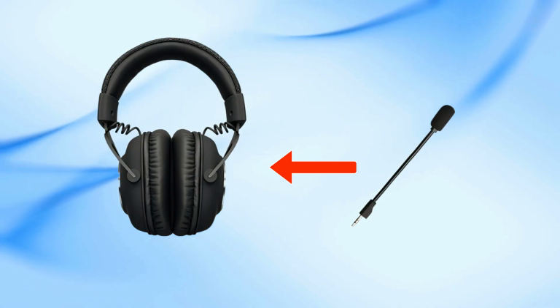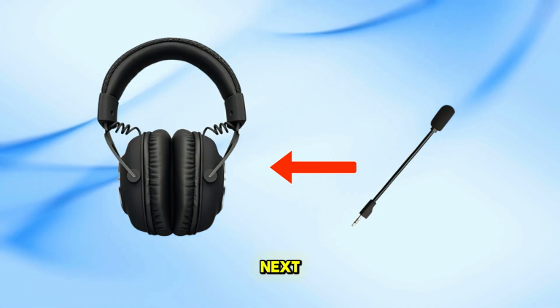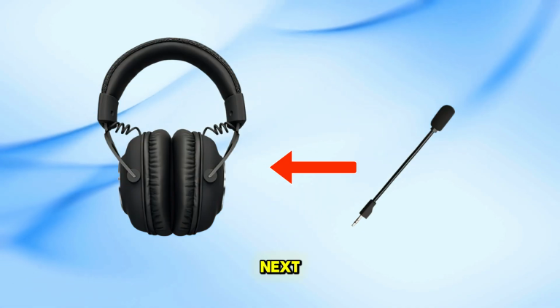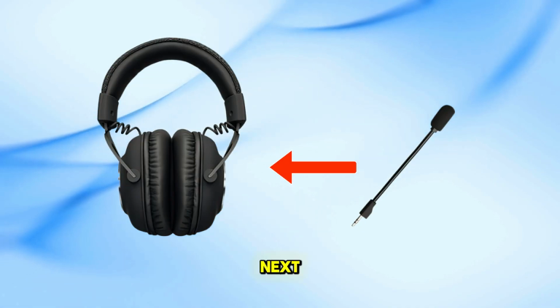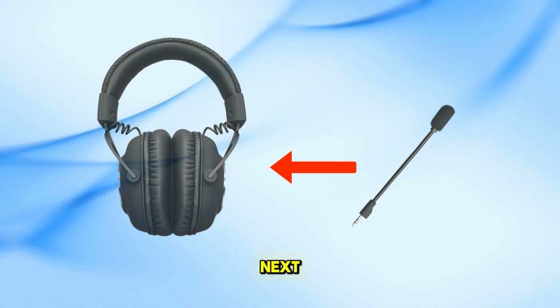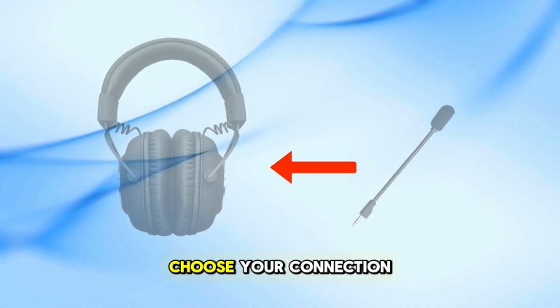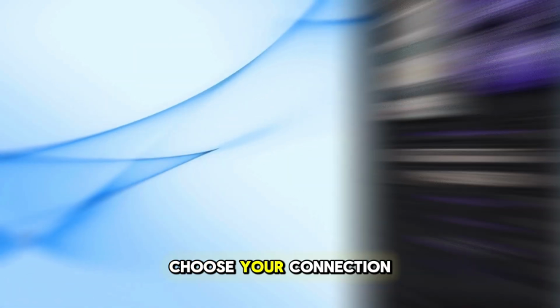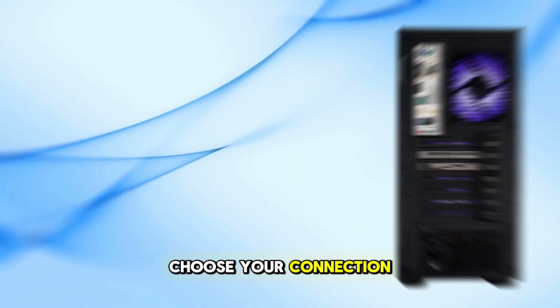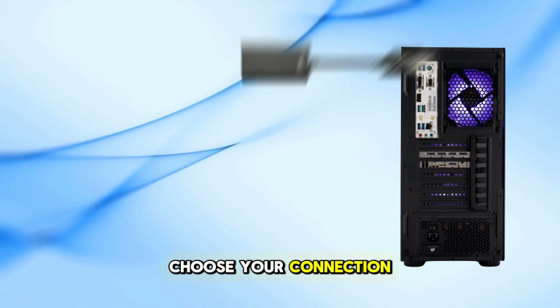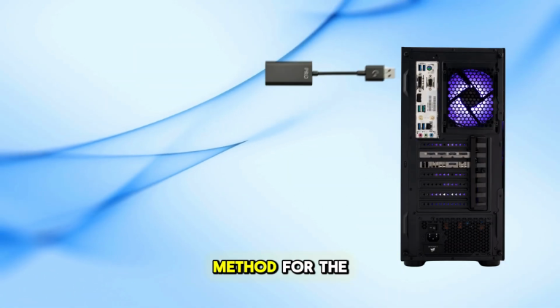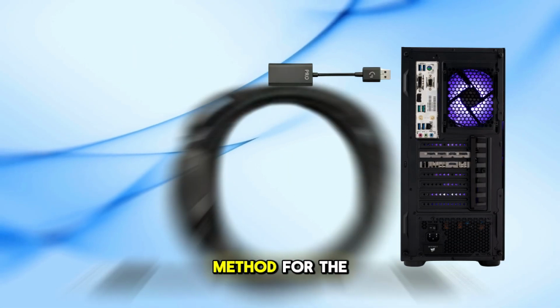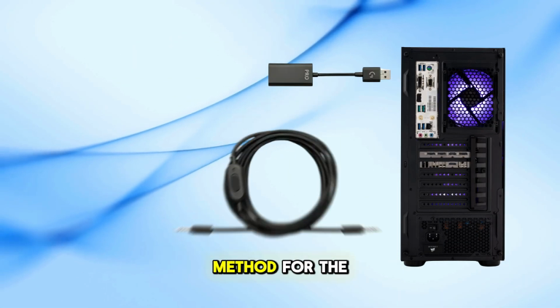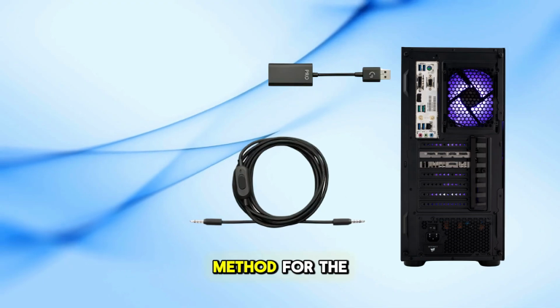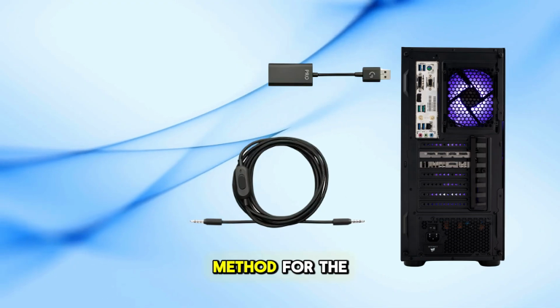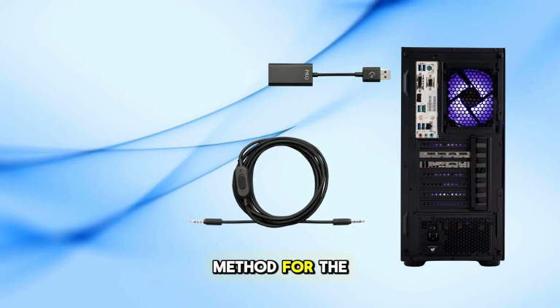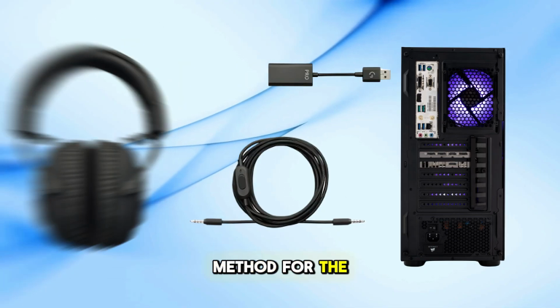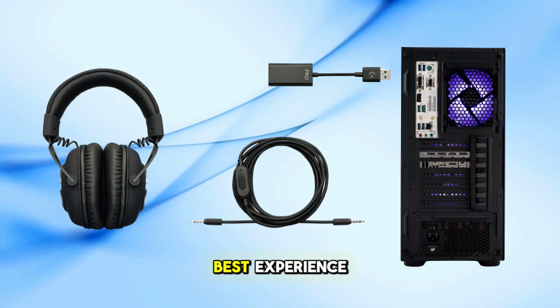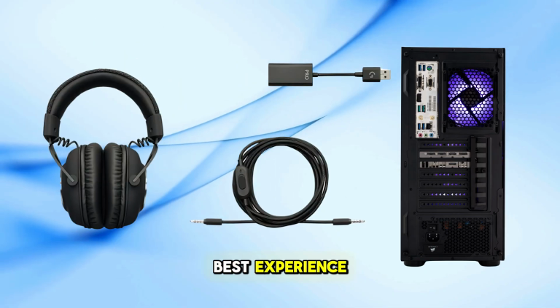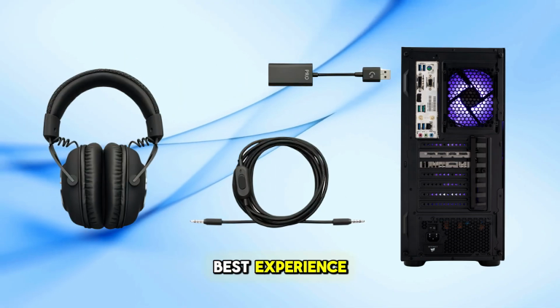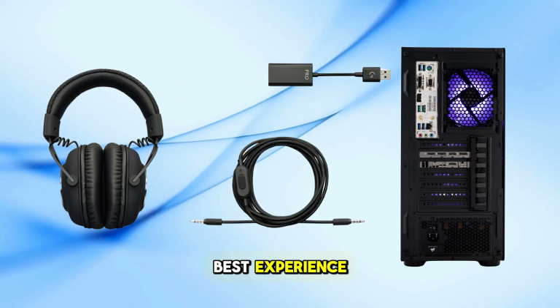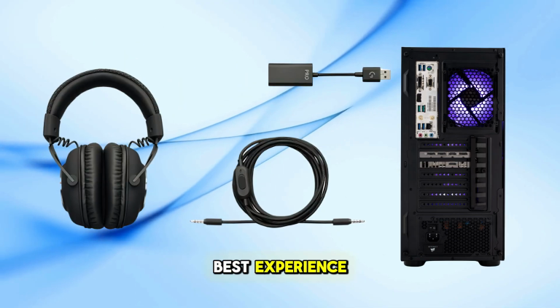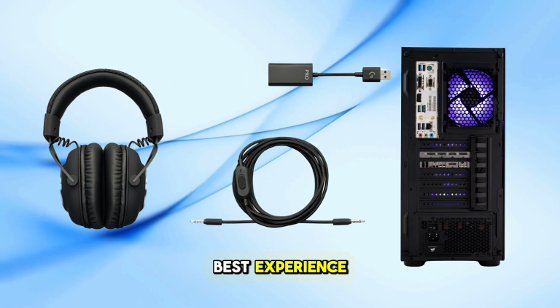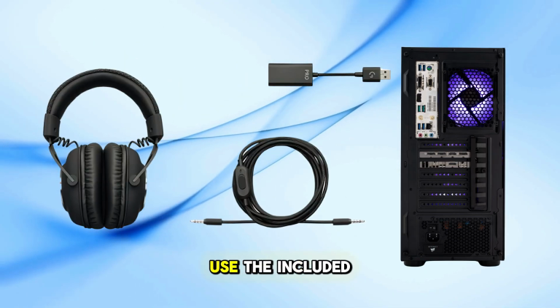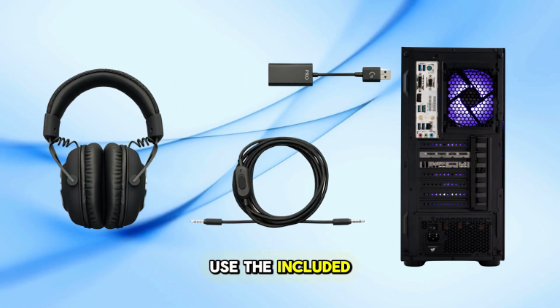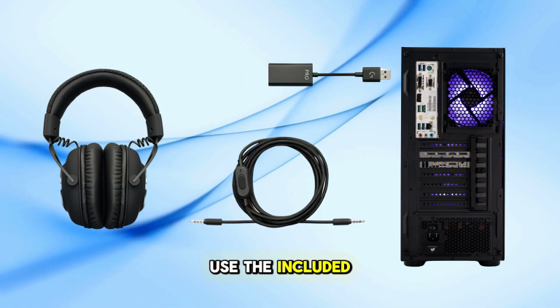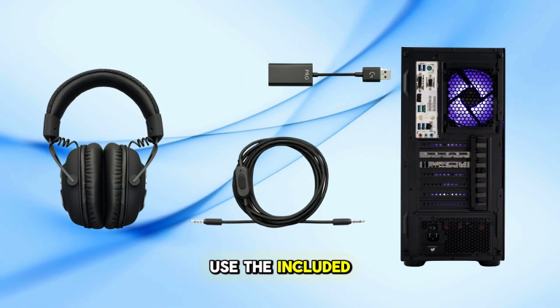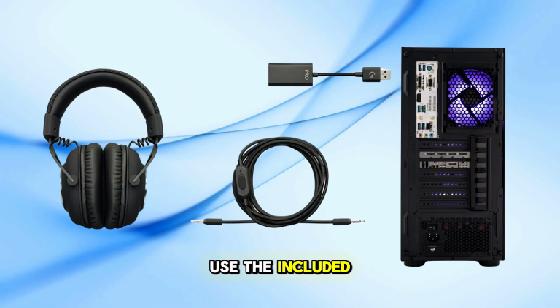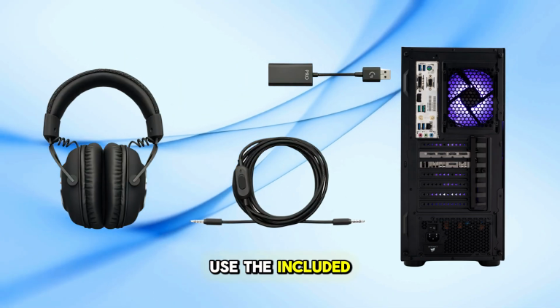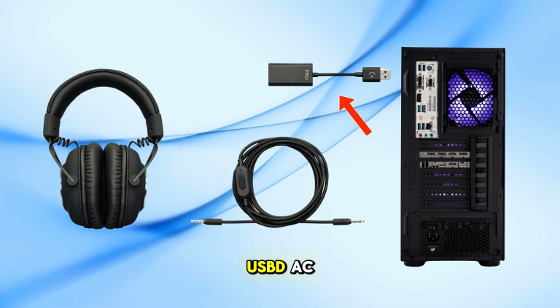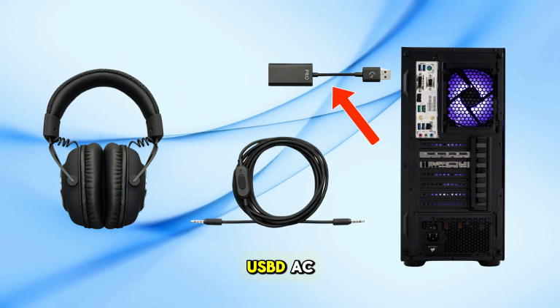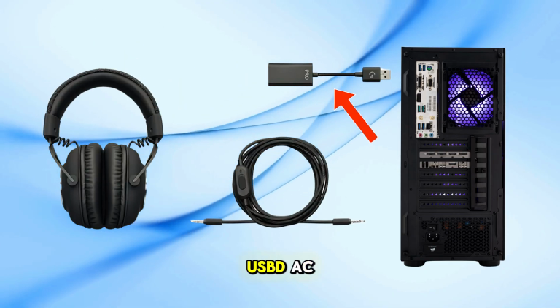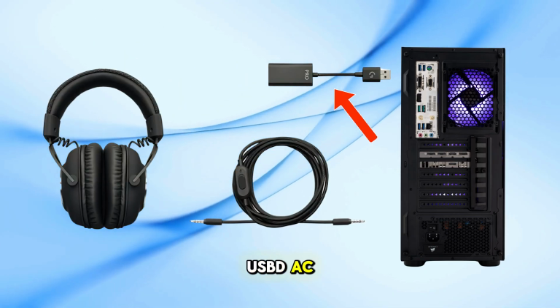Next, choose your connection method. For the best experience, use the included USB DAC.